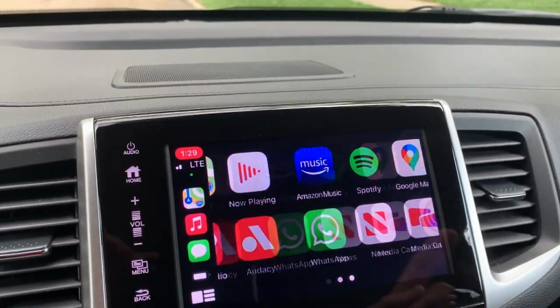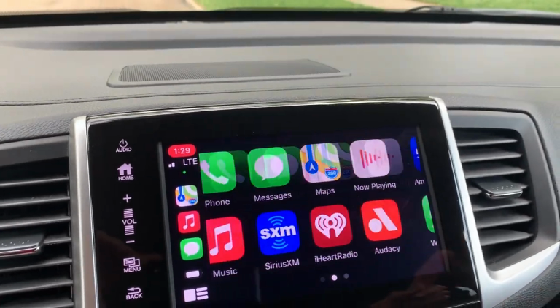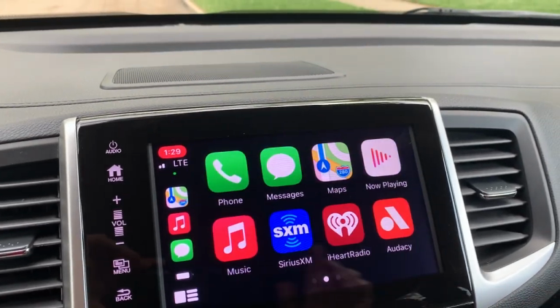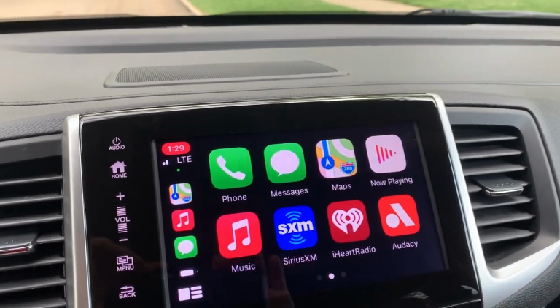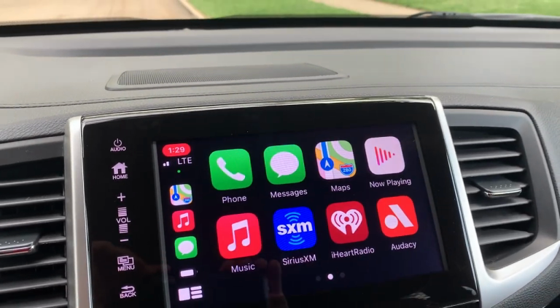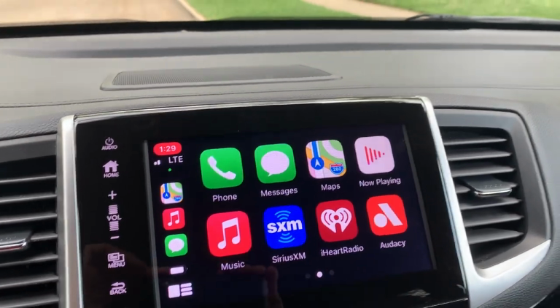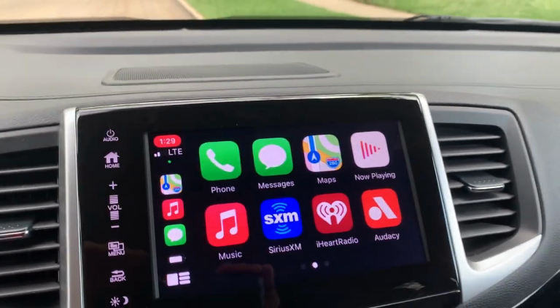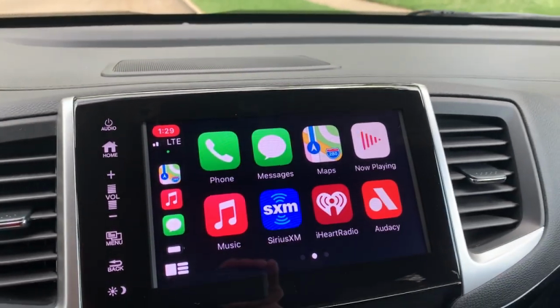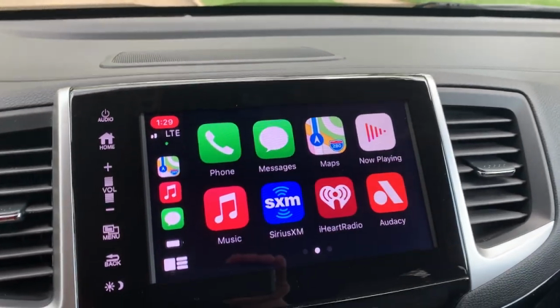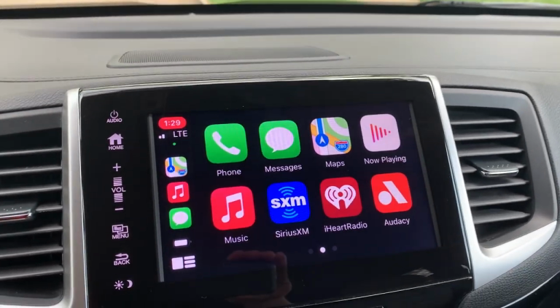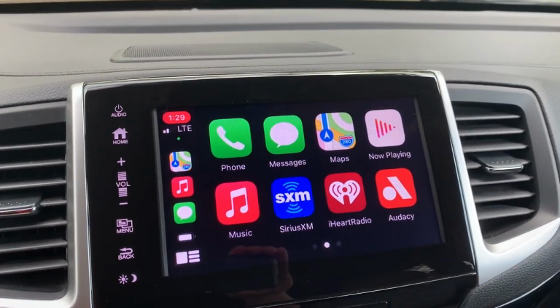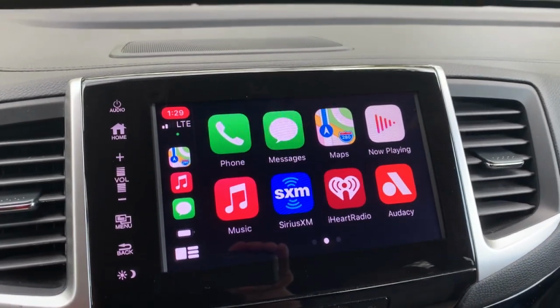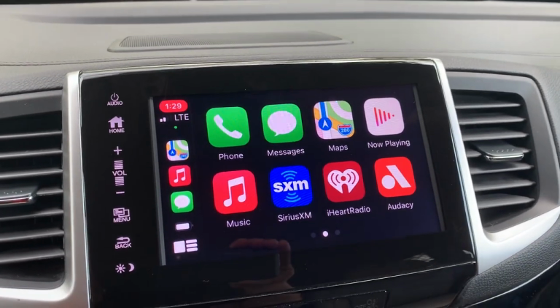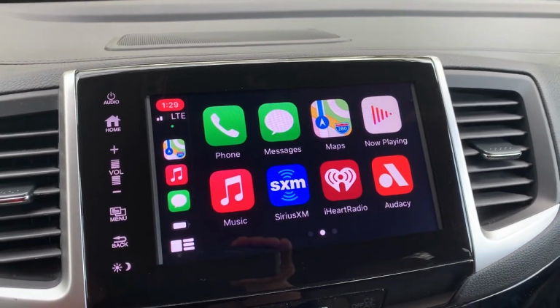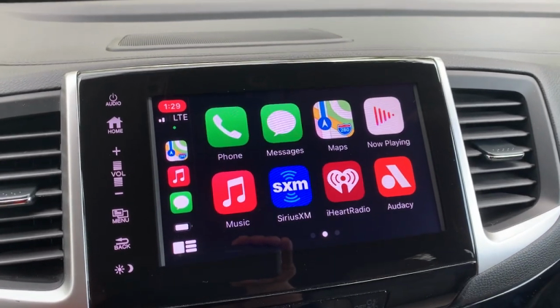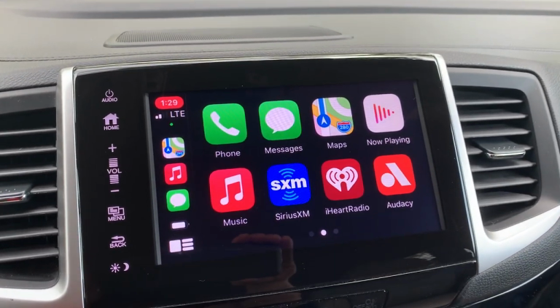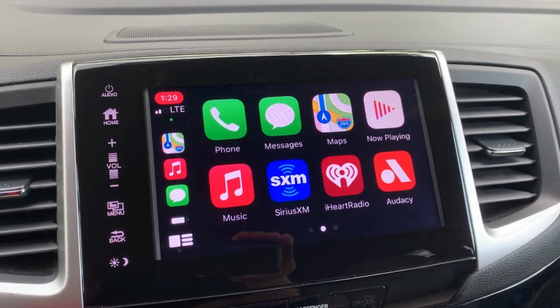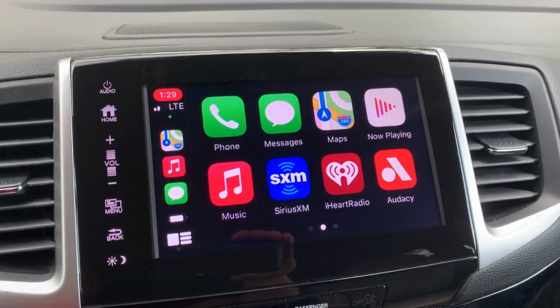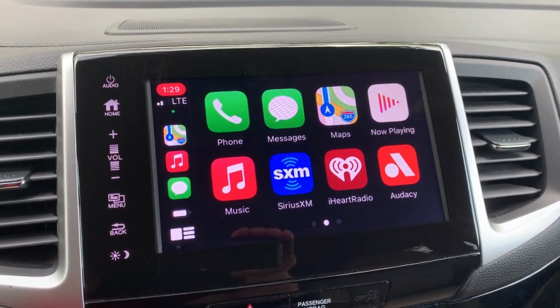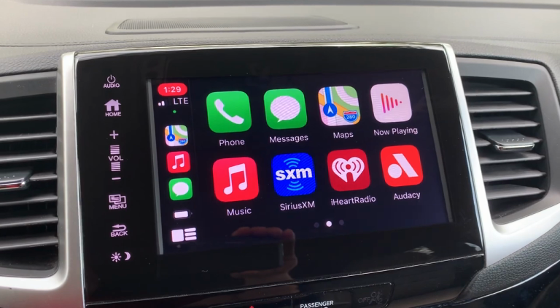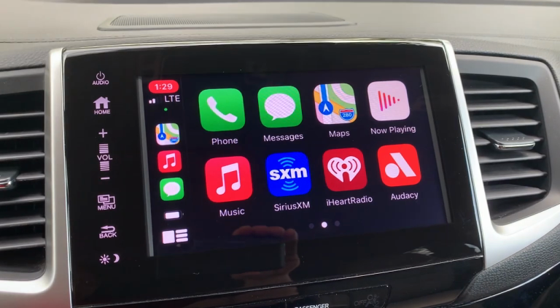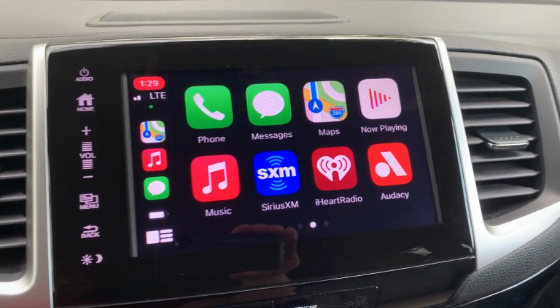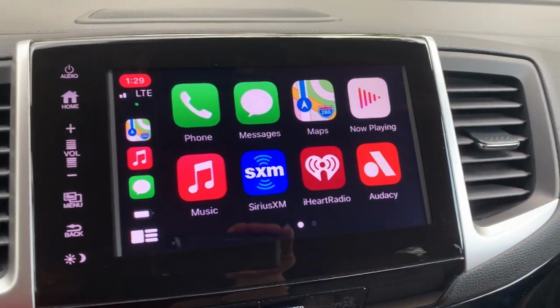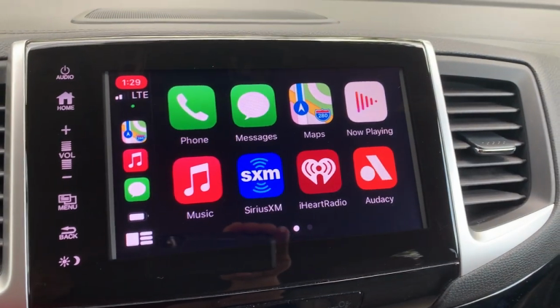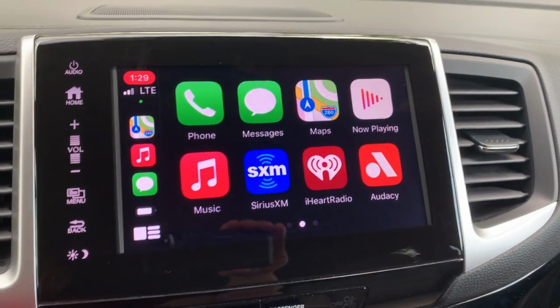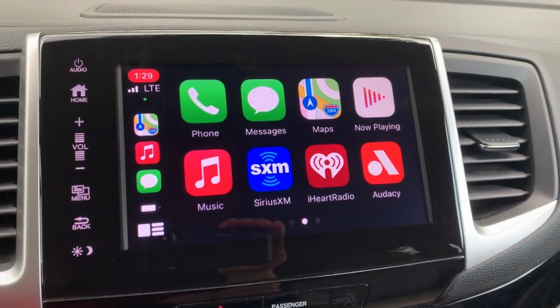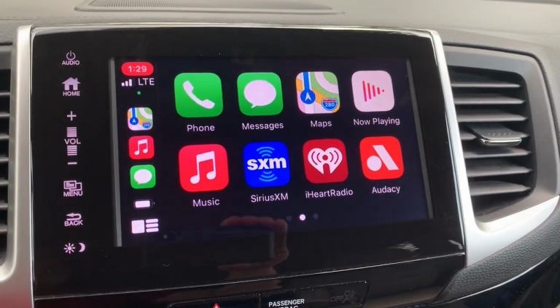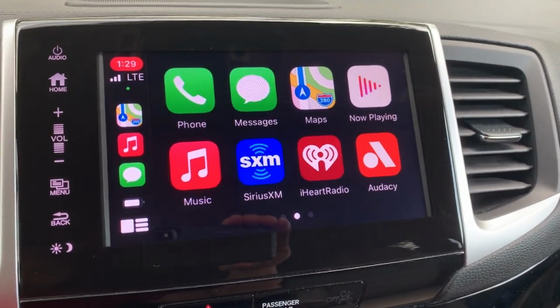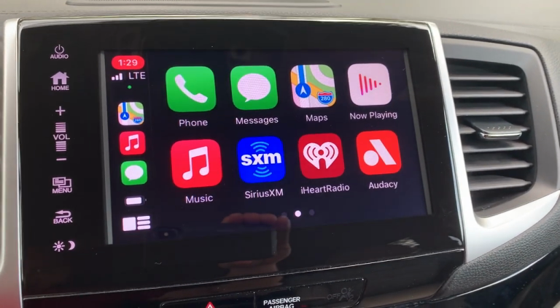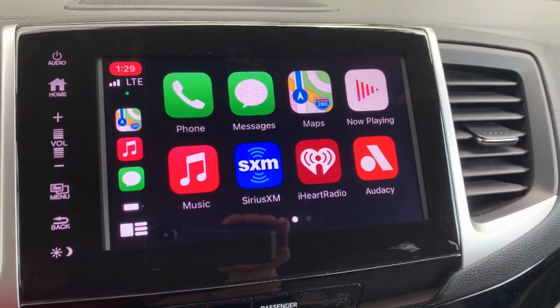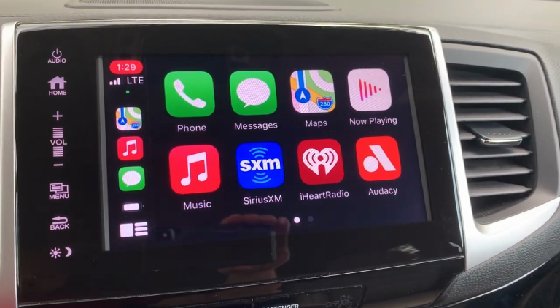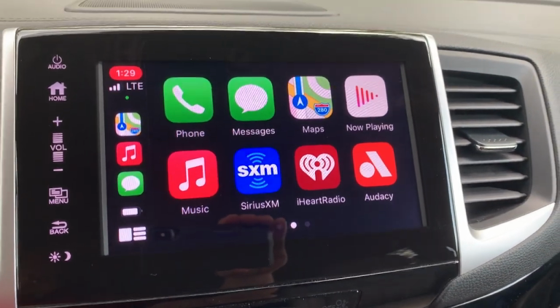All the apps work, including Apple Maps, Waze, and Google Maps. So you get the full package.